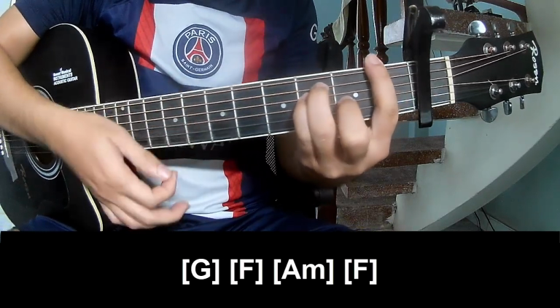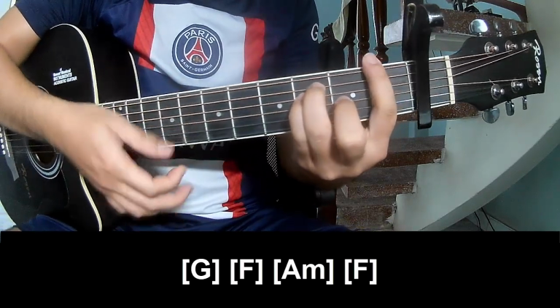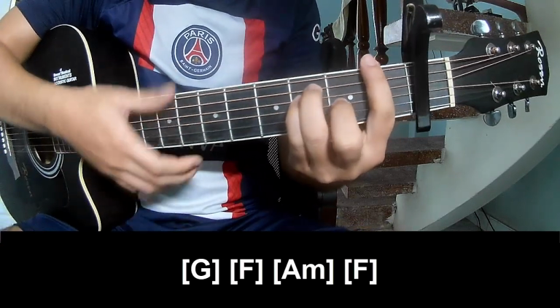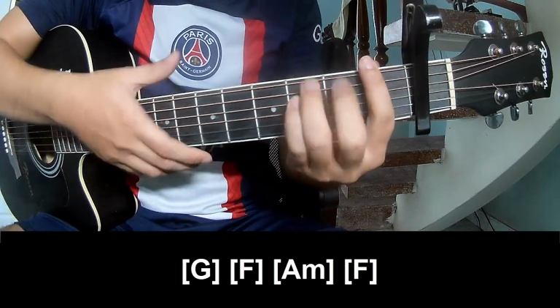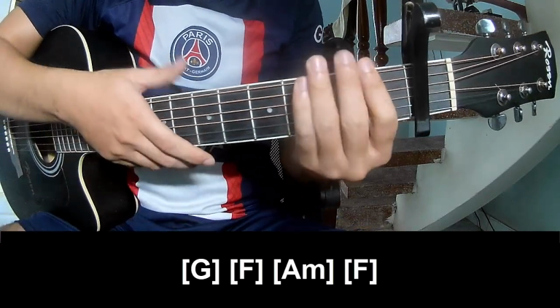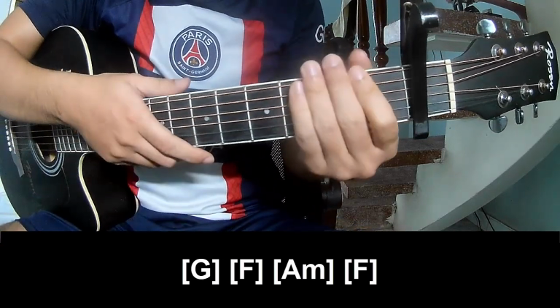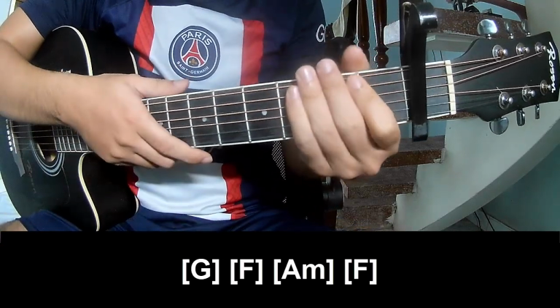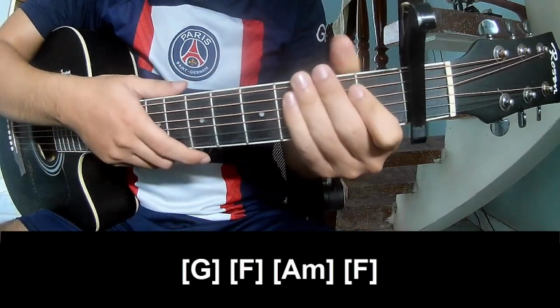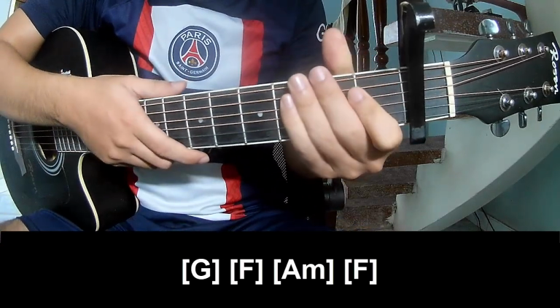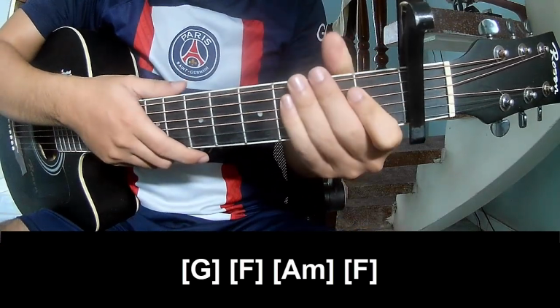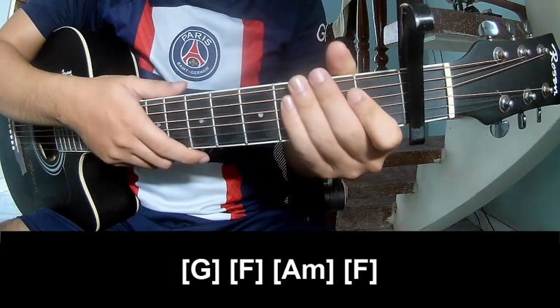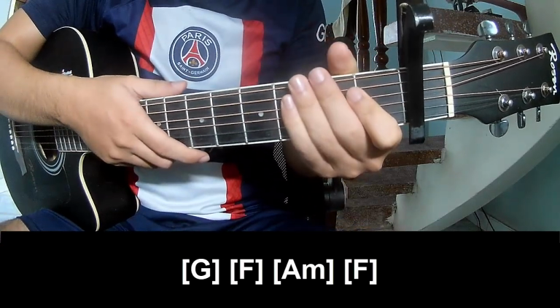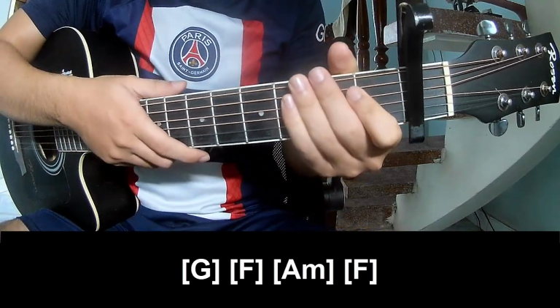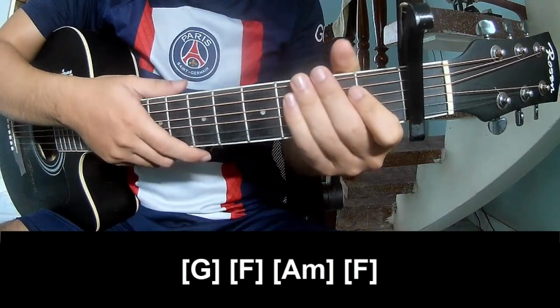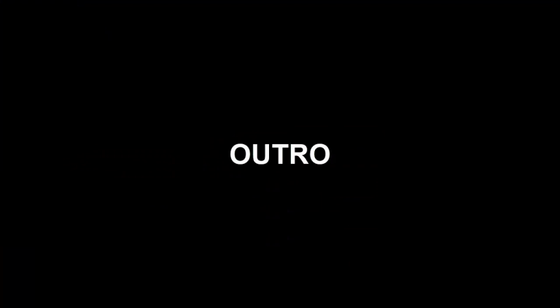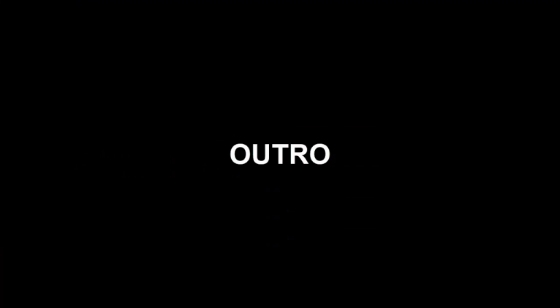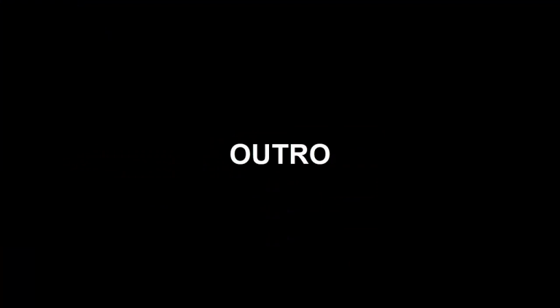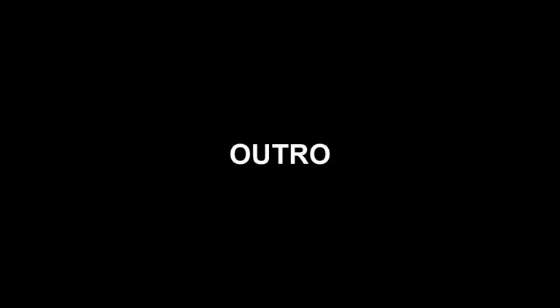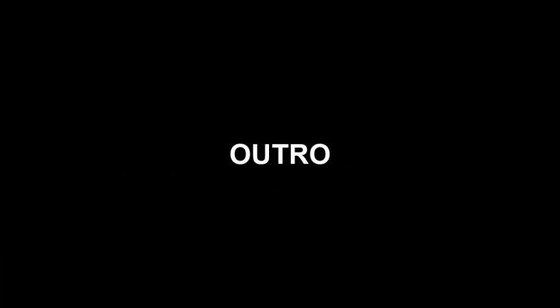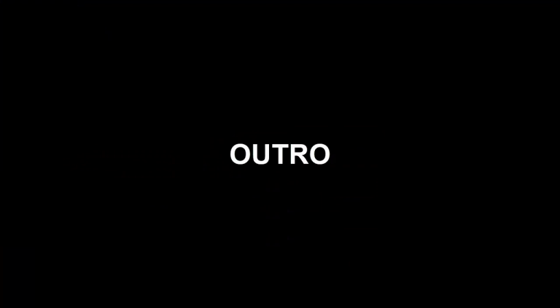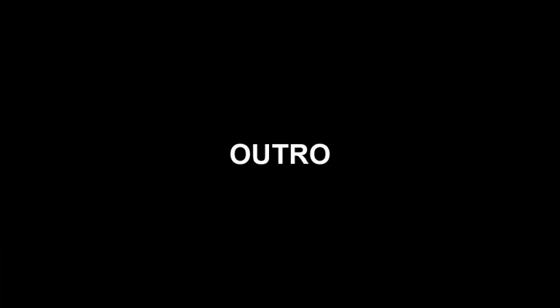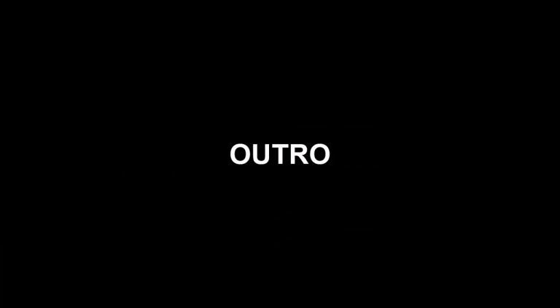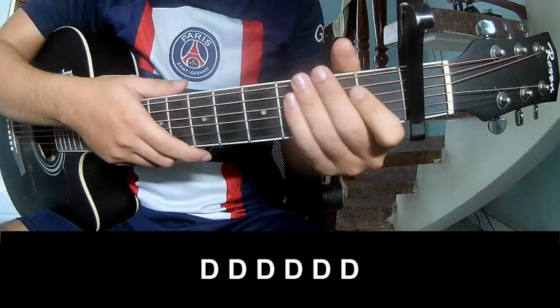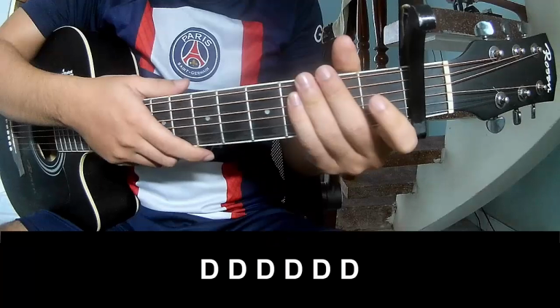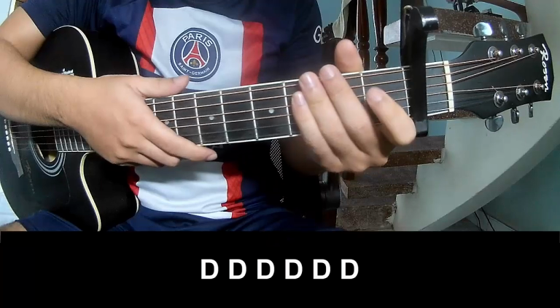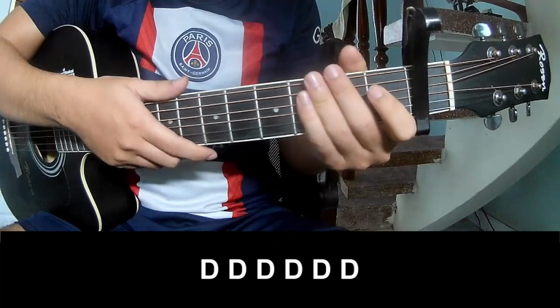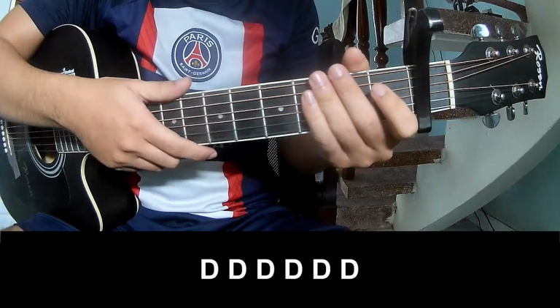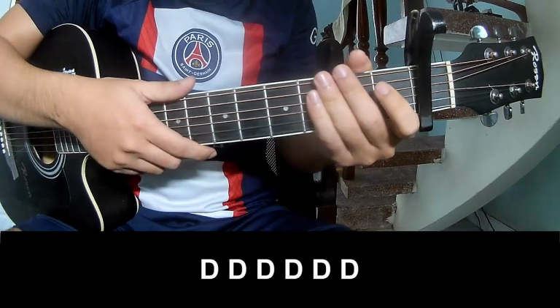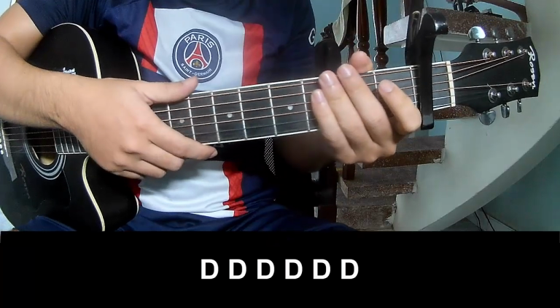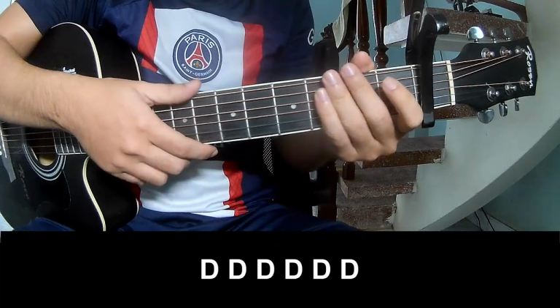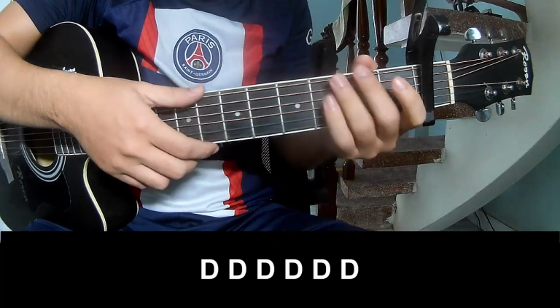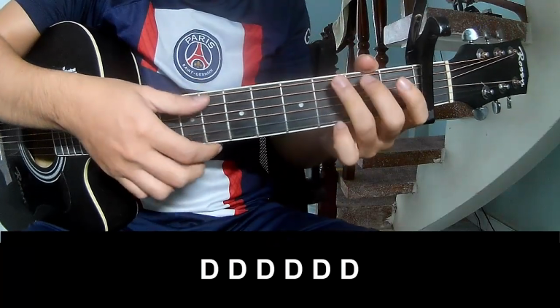And so the strum is the same way for track. And two, three frames to play.